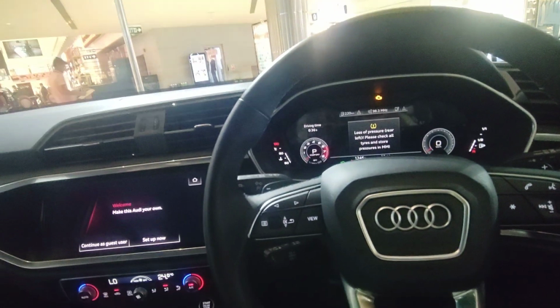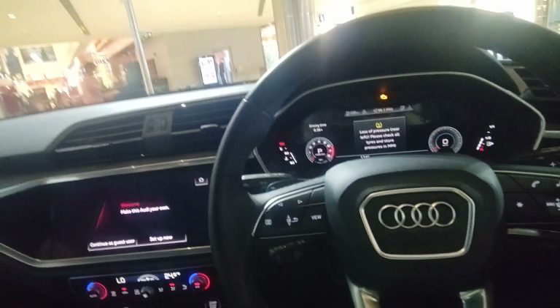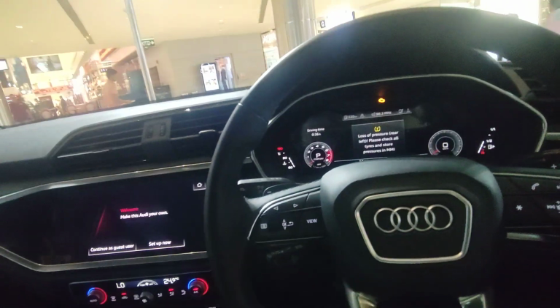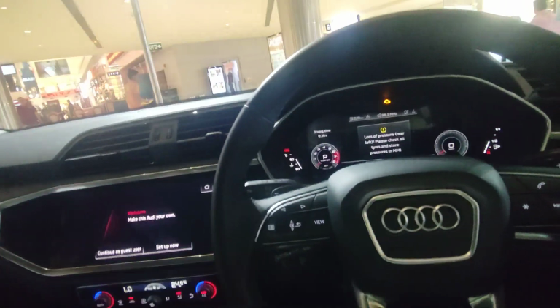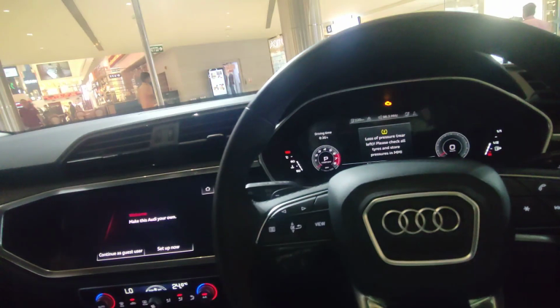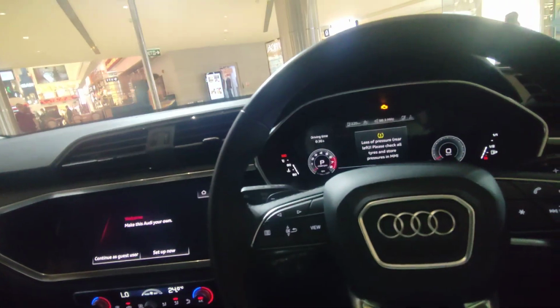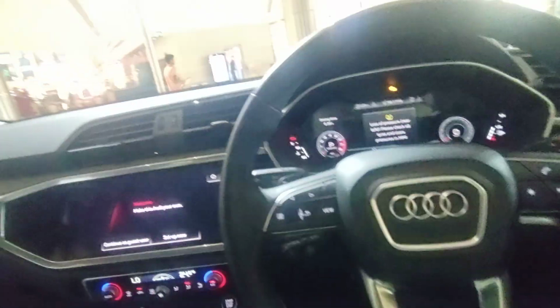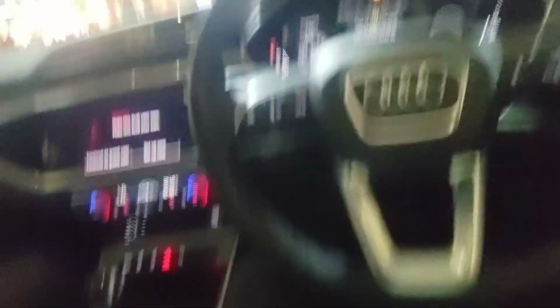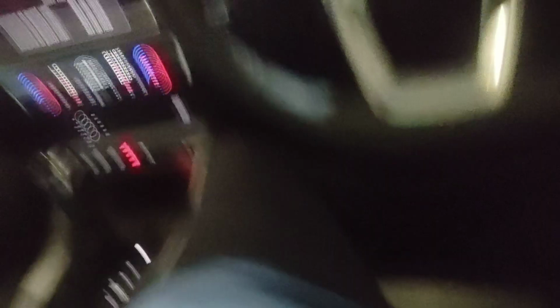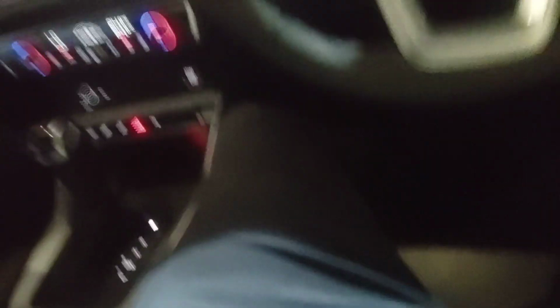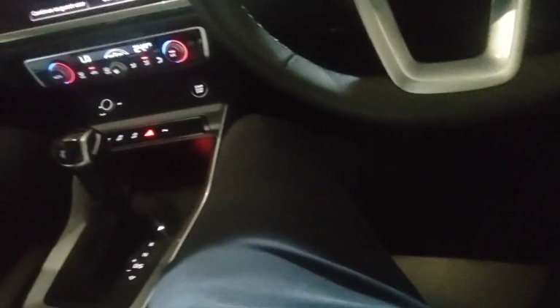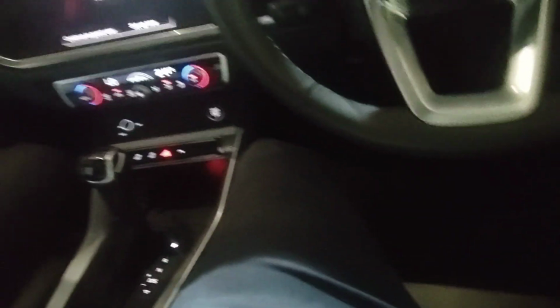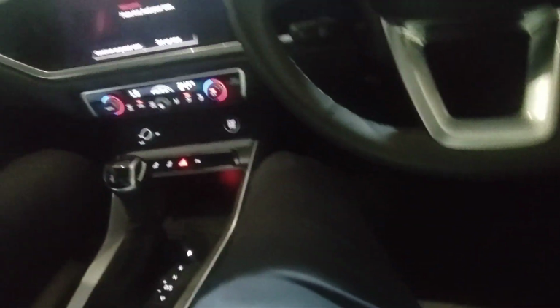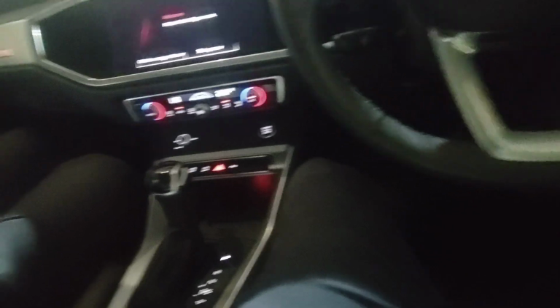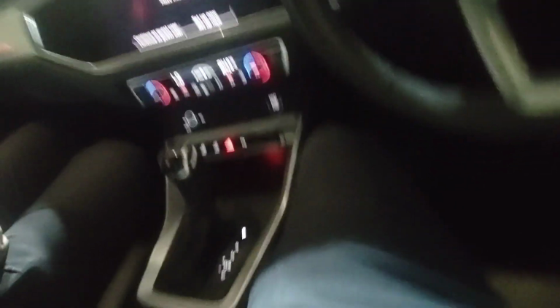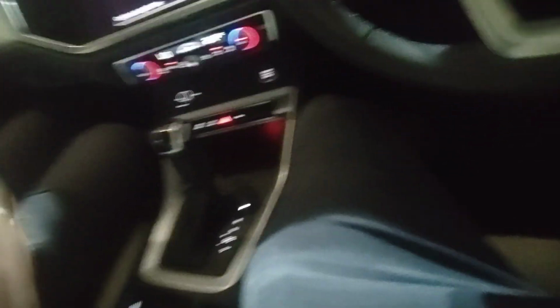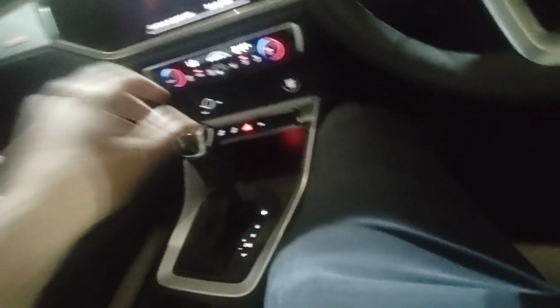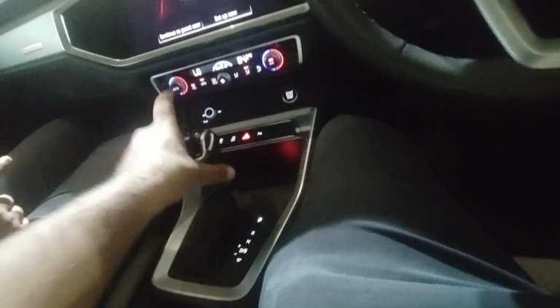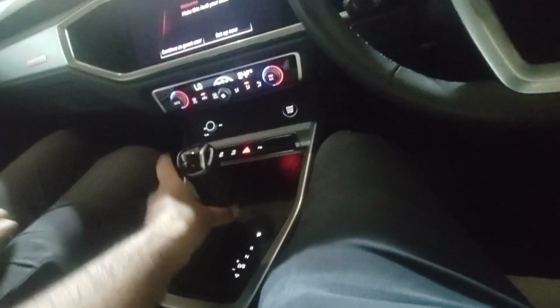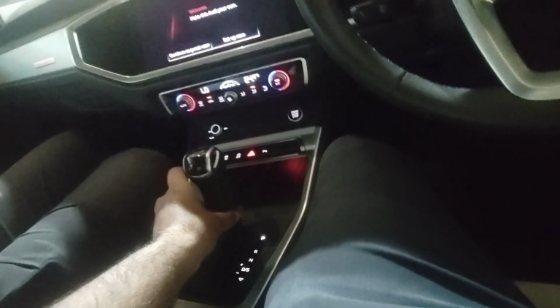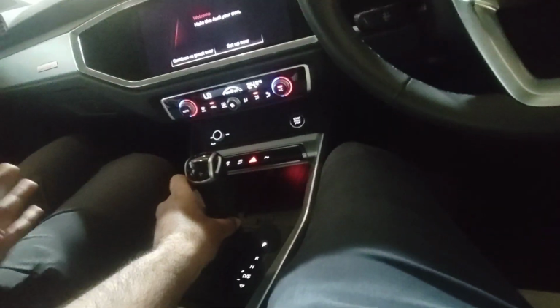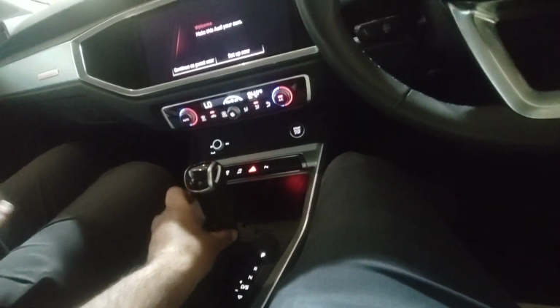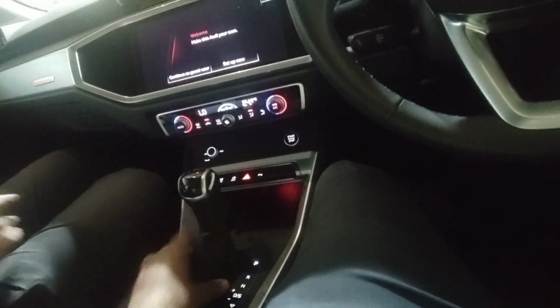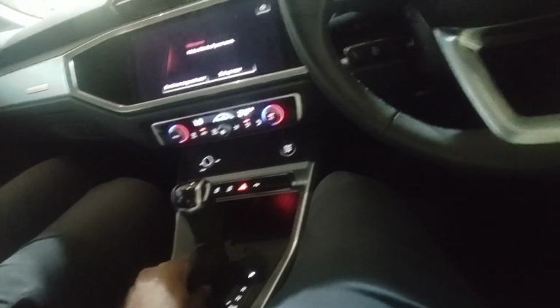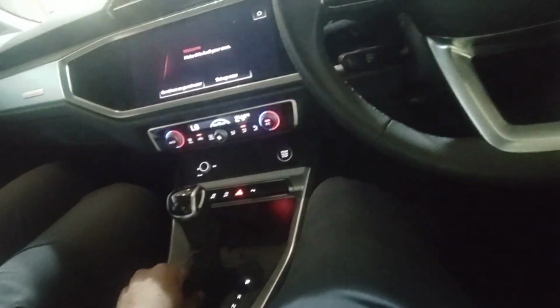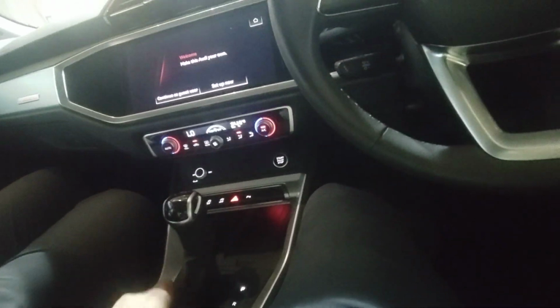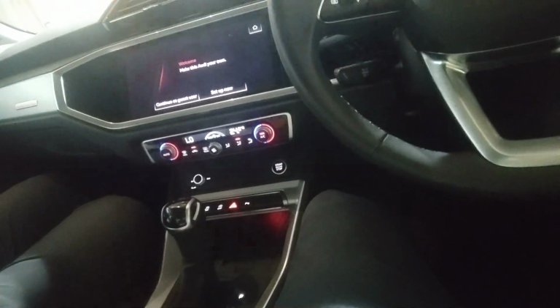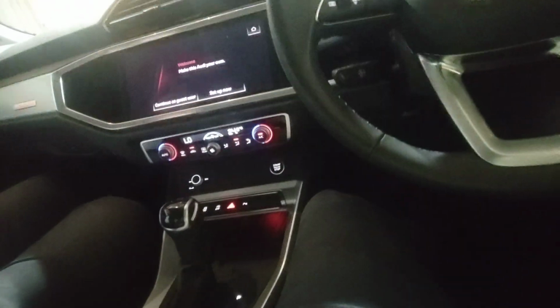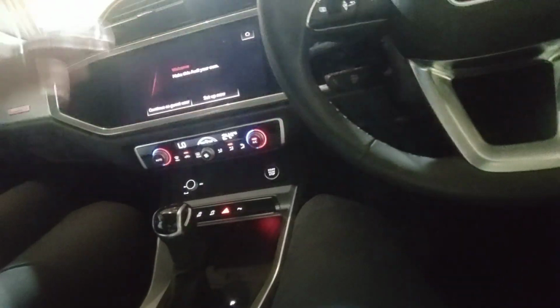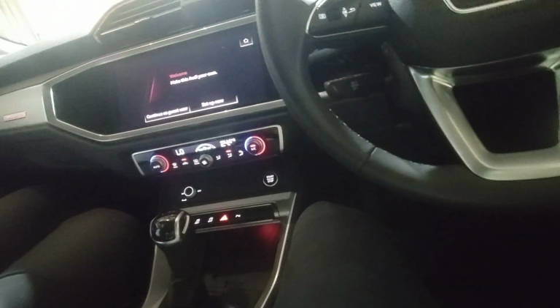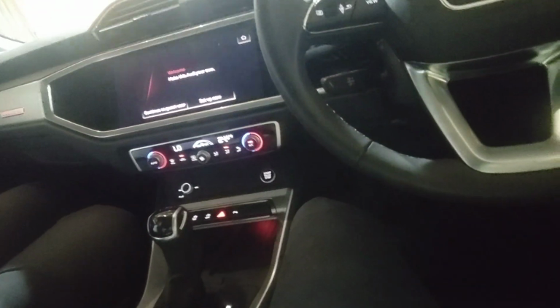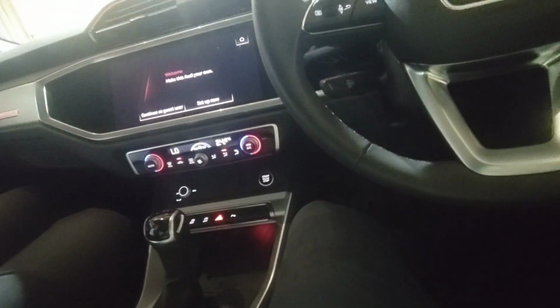If you have a lower variant or an A4, it won't come with the virtual cockpit. There will be normal analog meters.